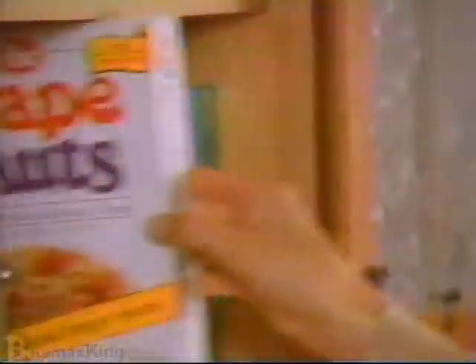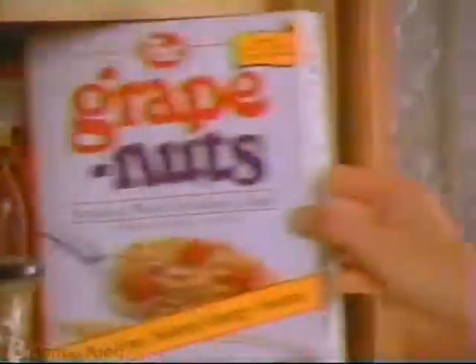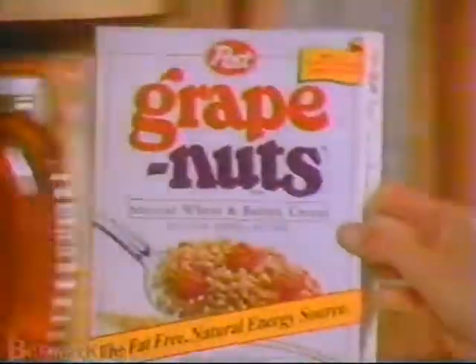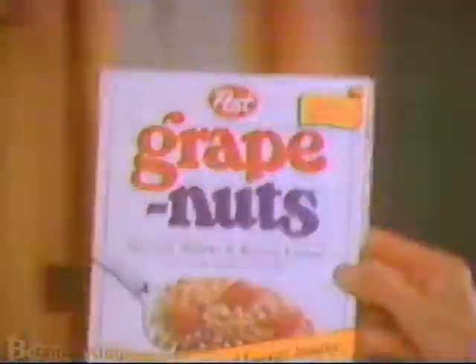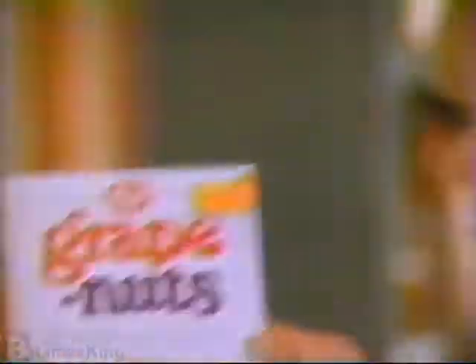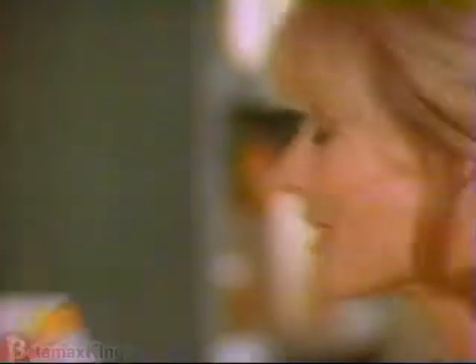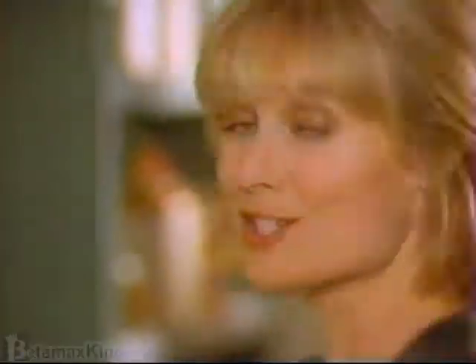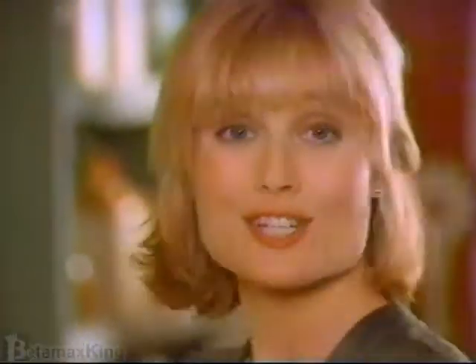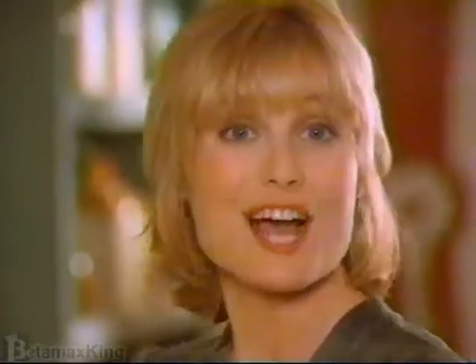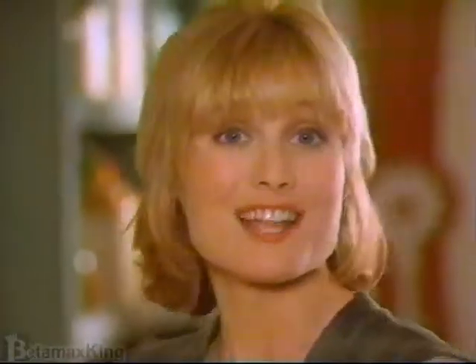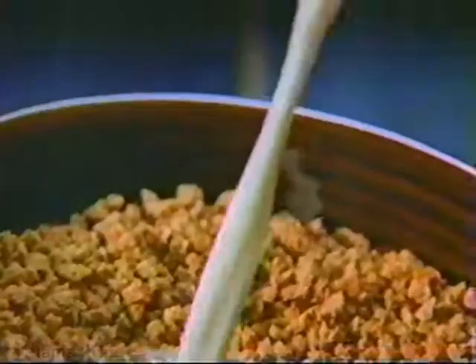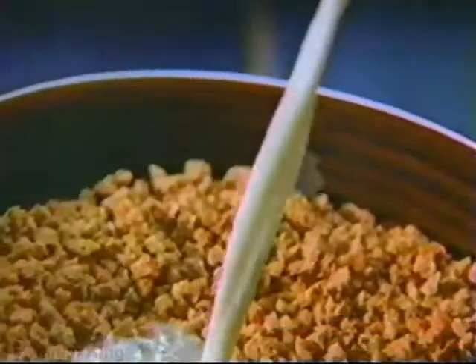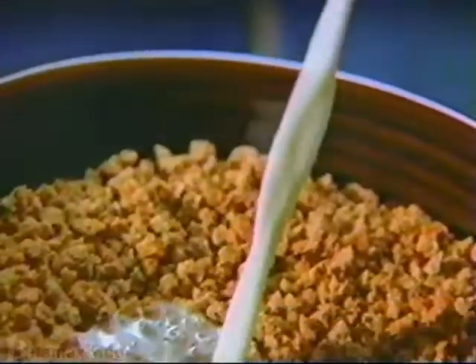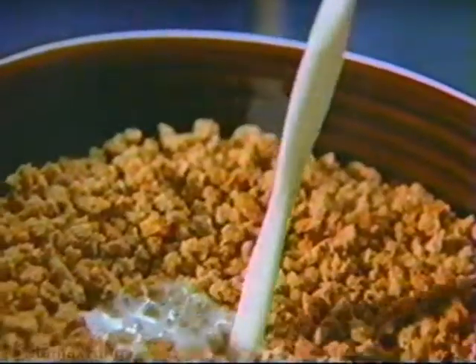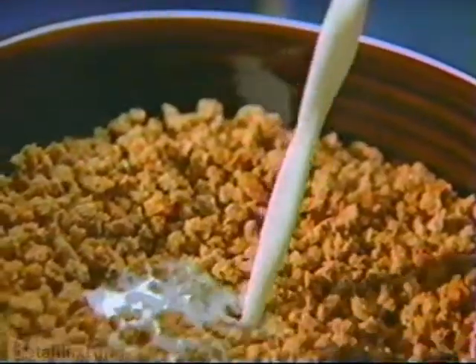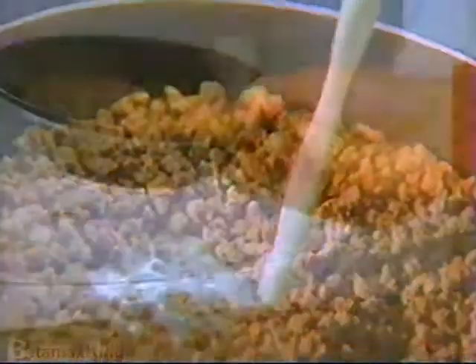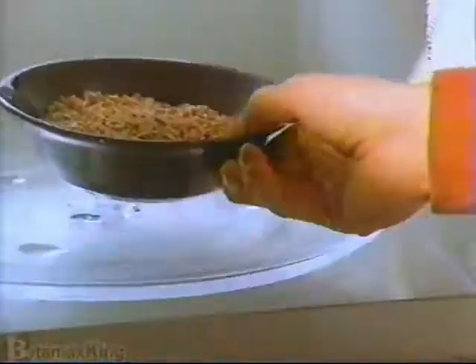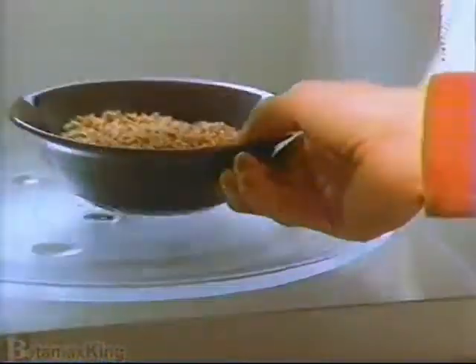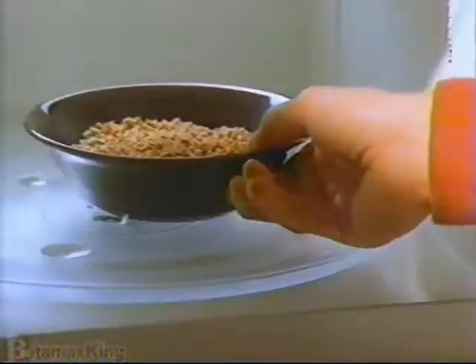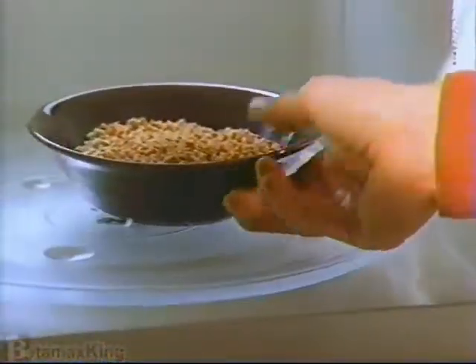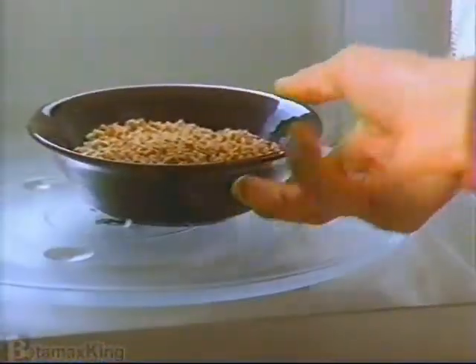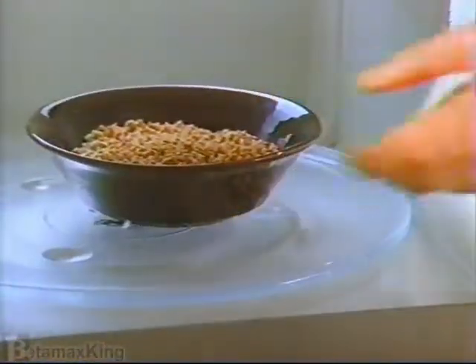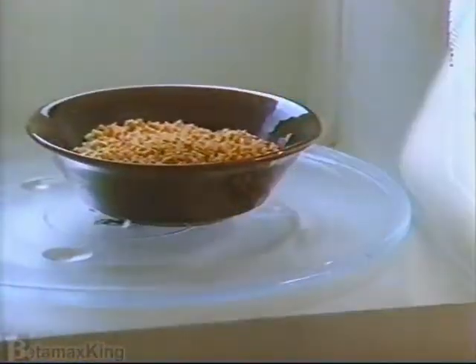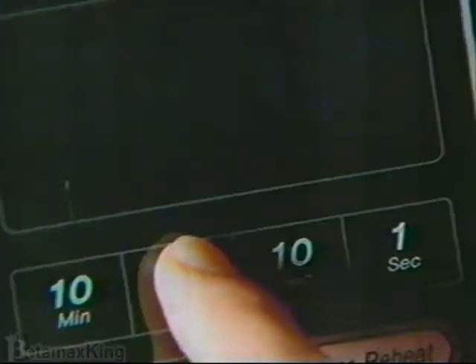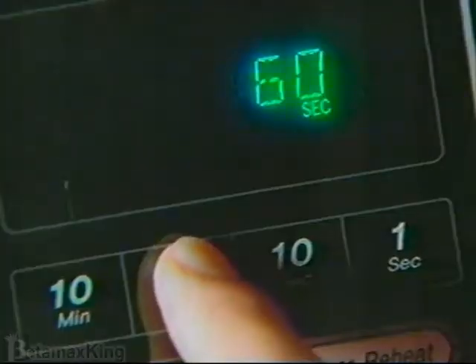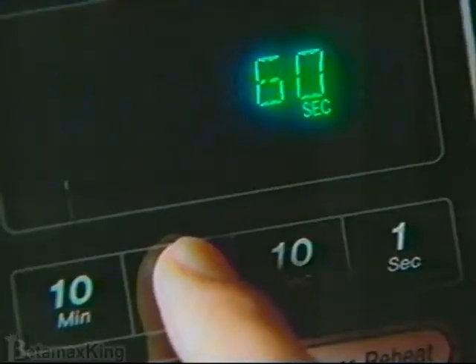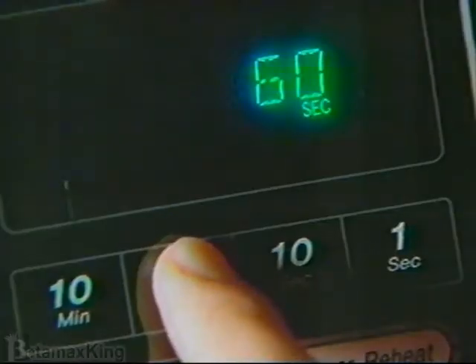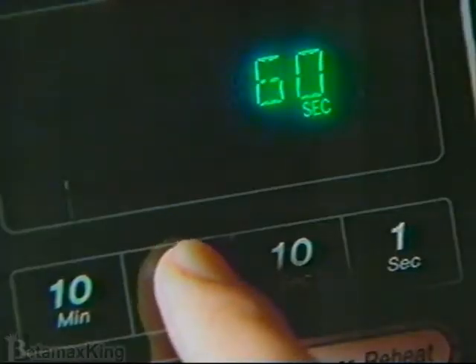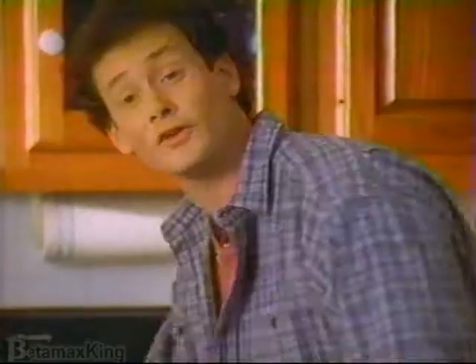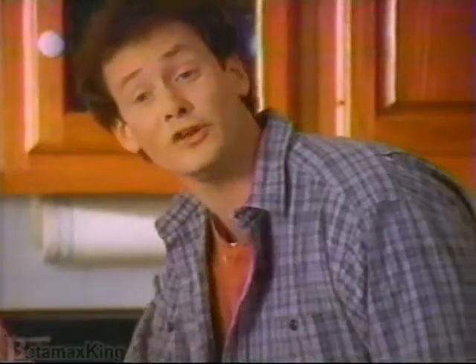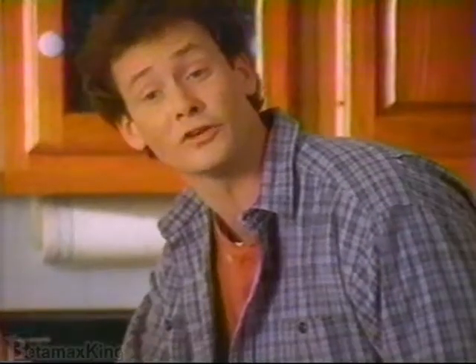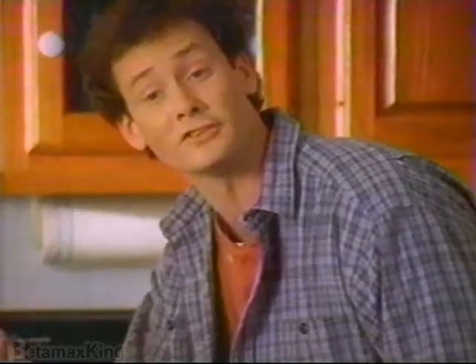Then we tried Grape Nuts Cooked Hot. Just add milk and pop it in the microwave. 60 seconds for a little crunch.